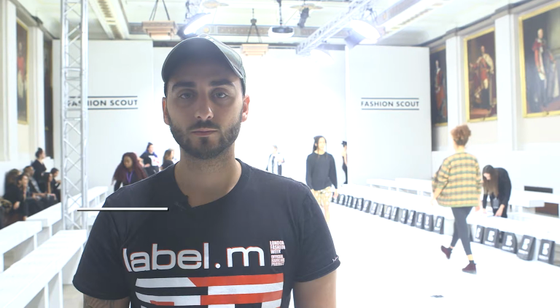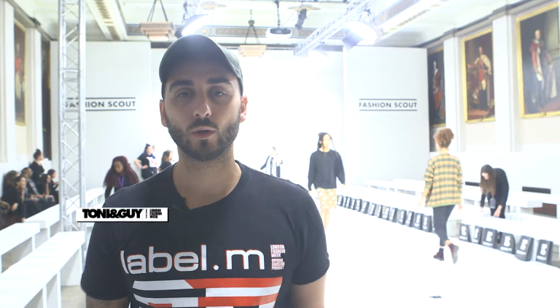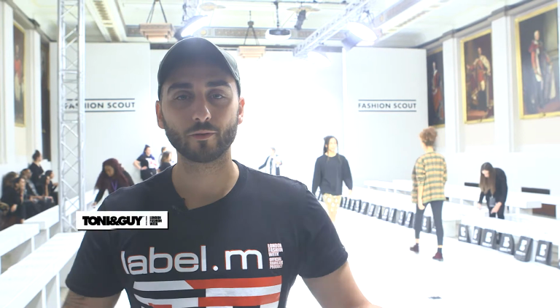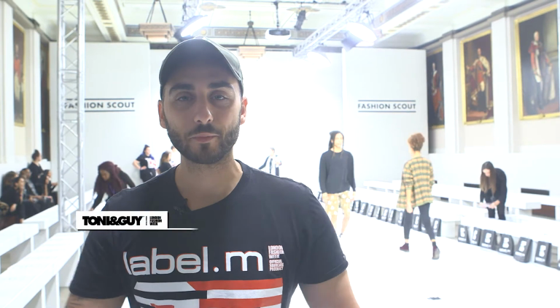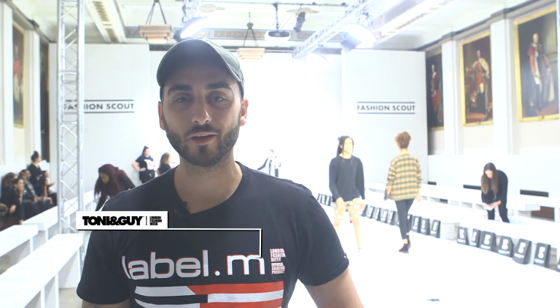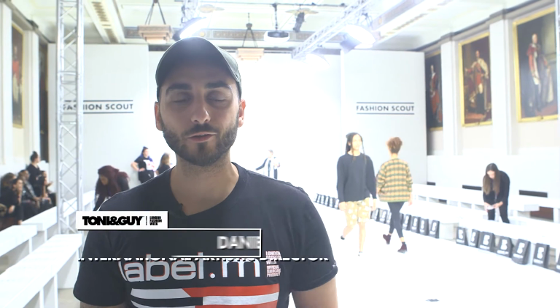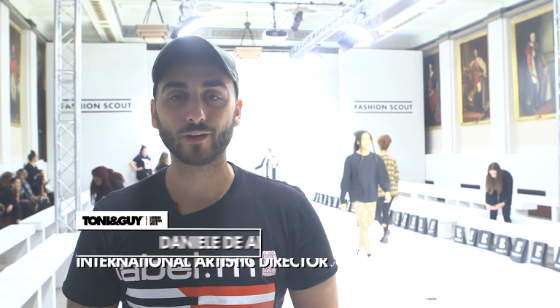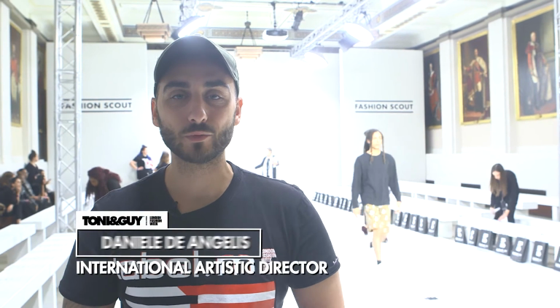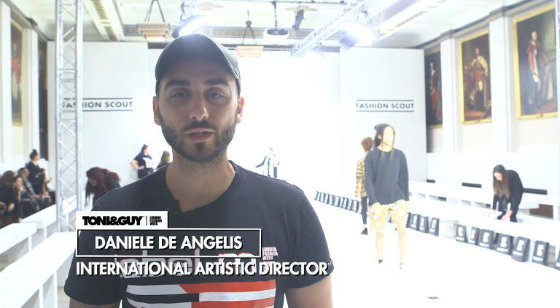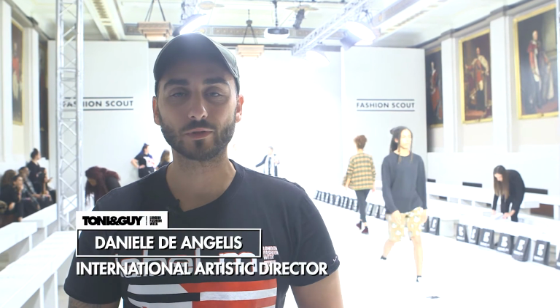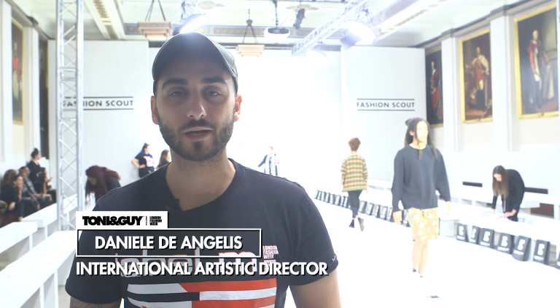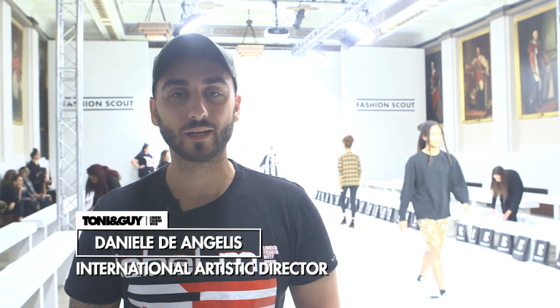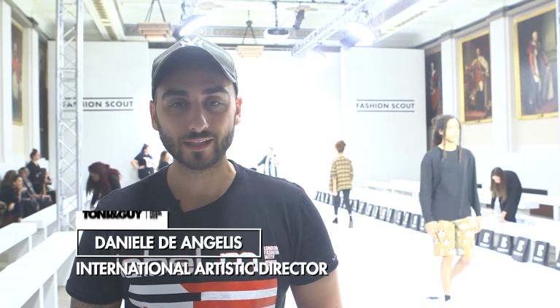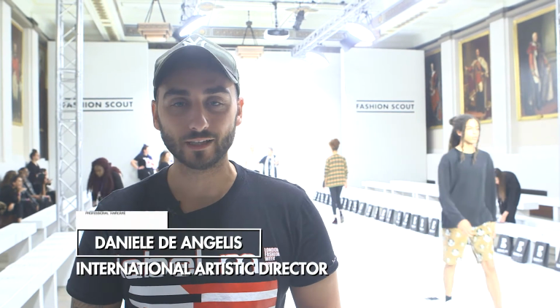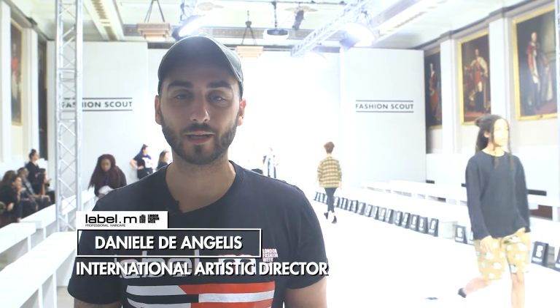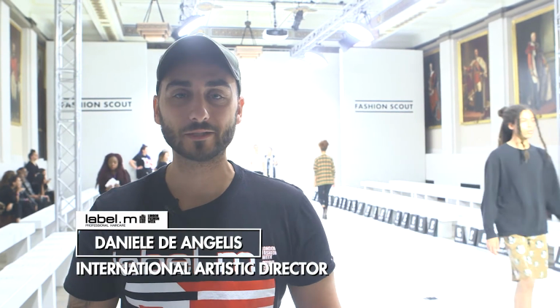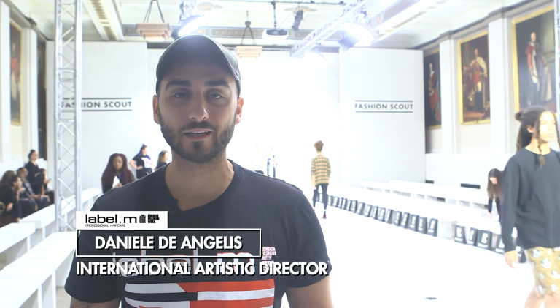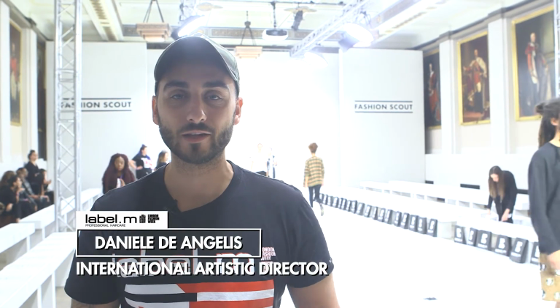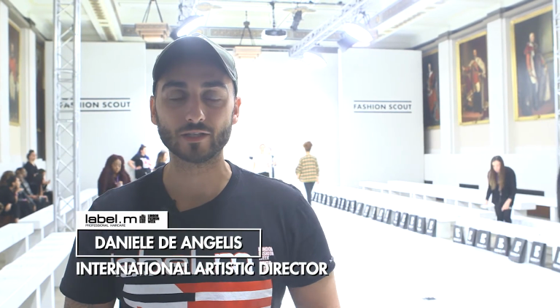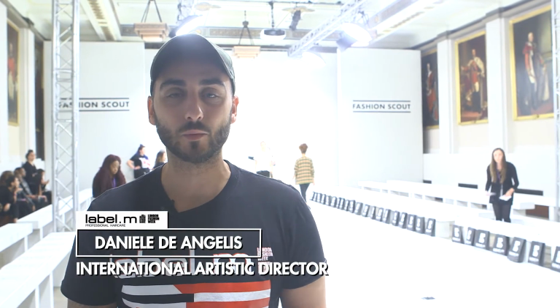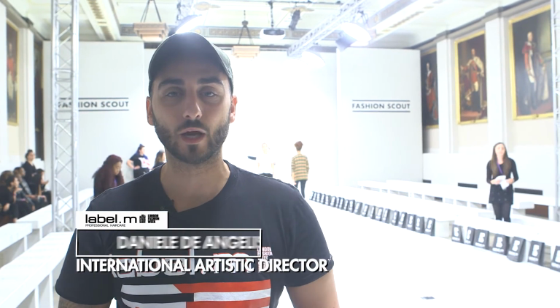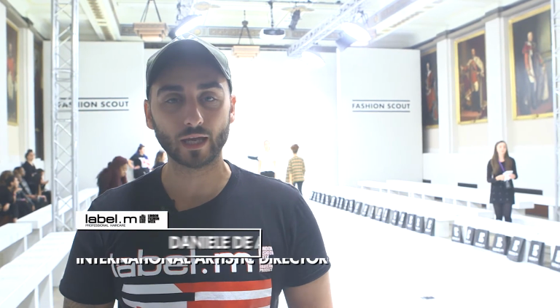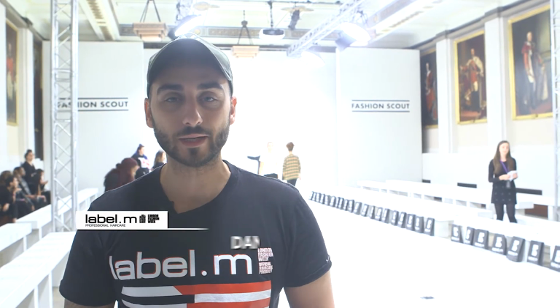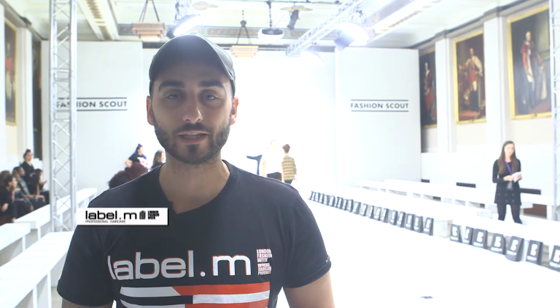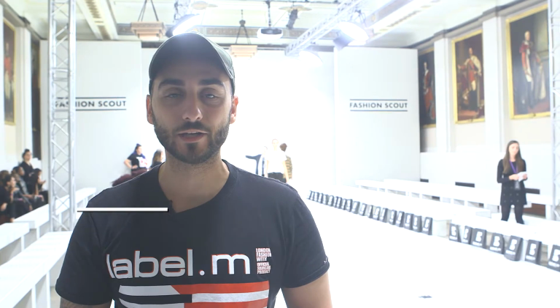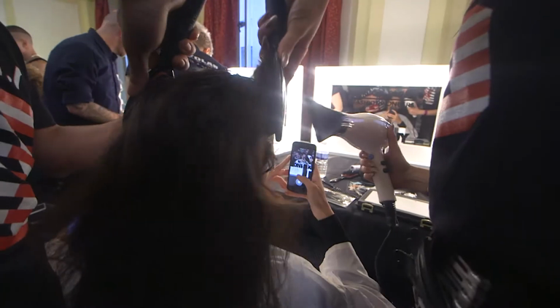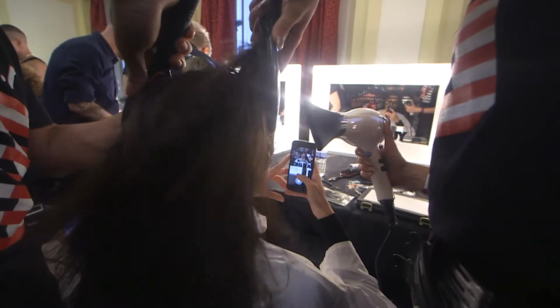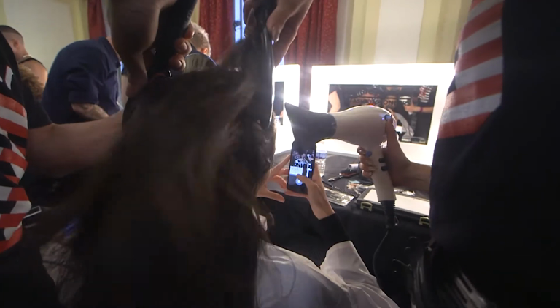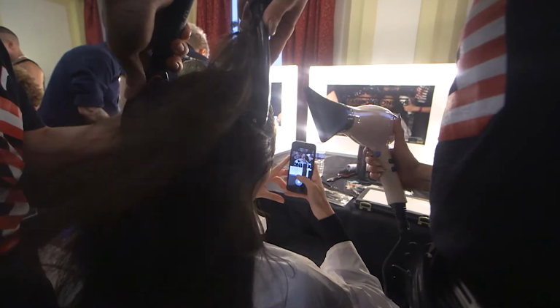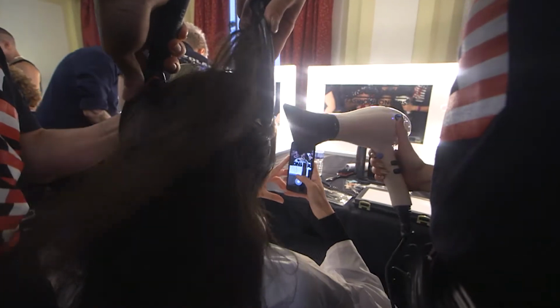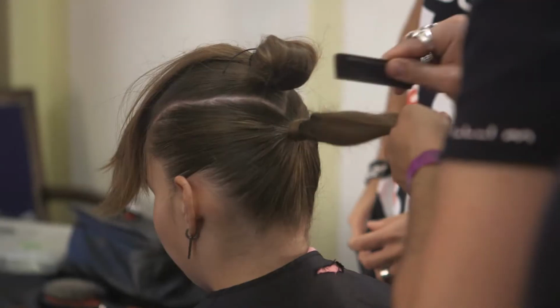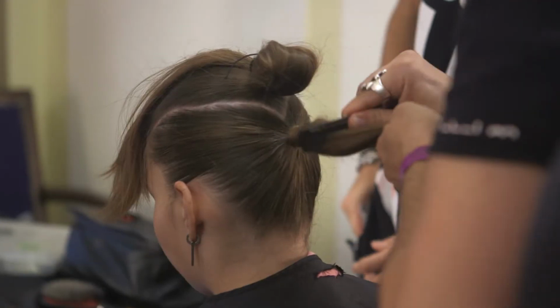Welcome everybody to London Fashion Week, Spring Summer 18. My name is Danilo De Angelis and we are here backstage for the Dan's Levy Show.